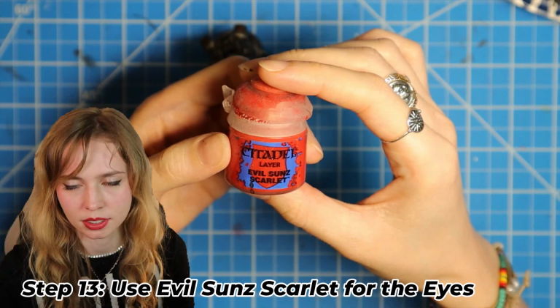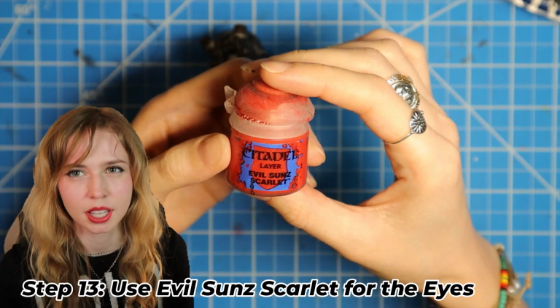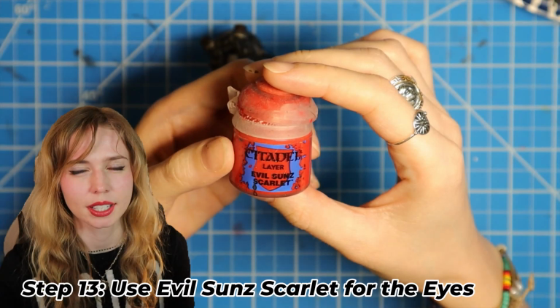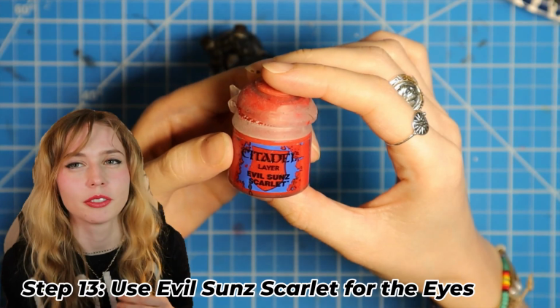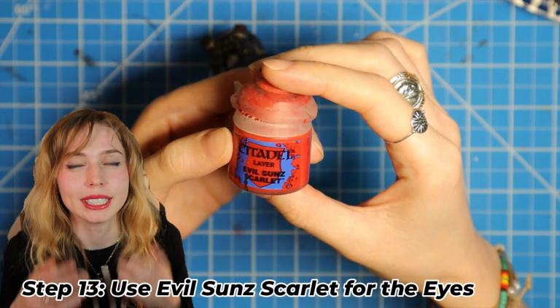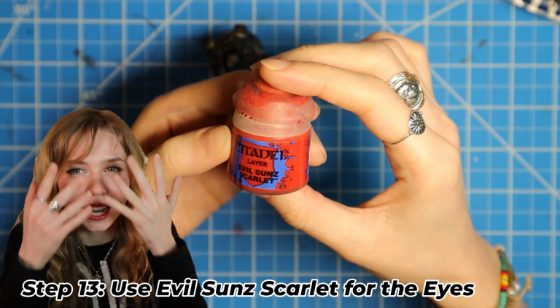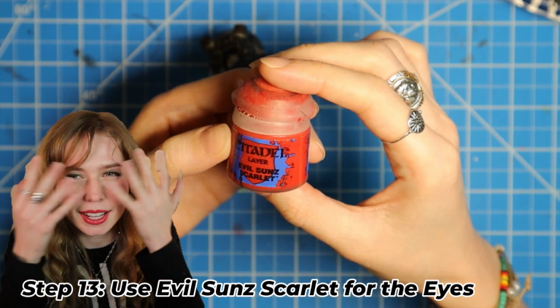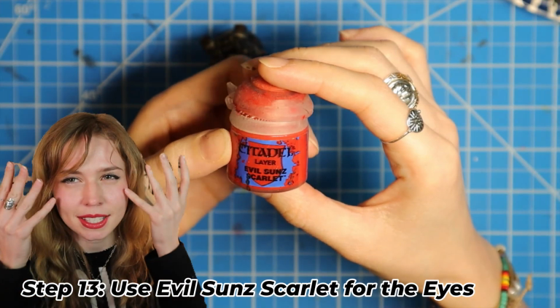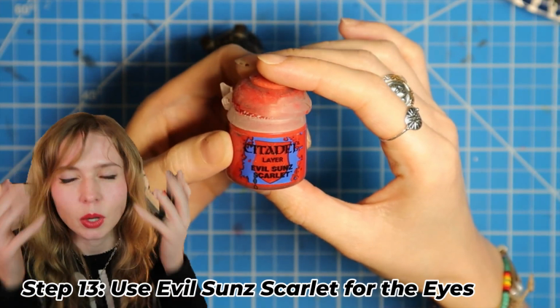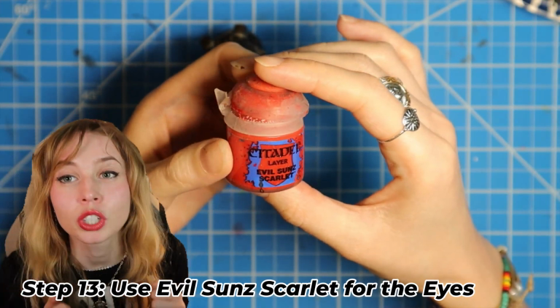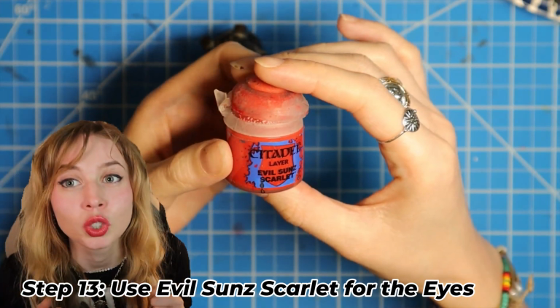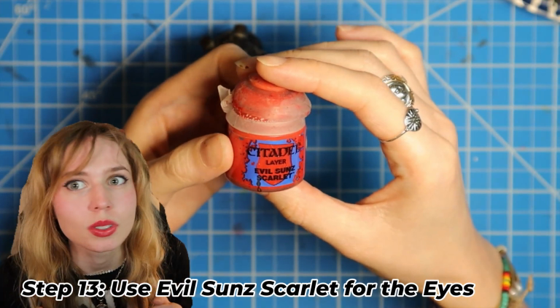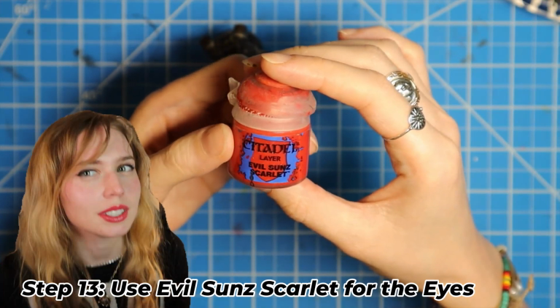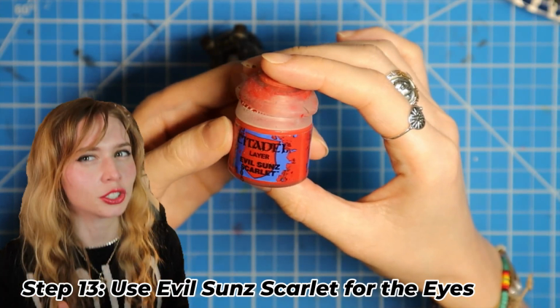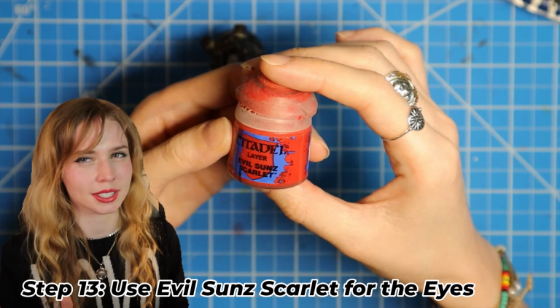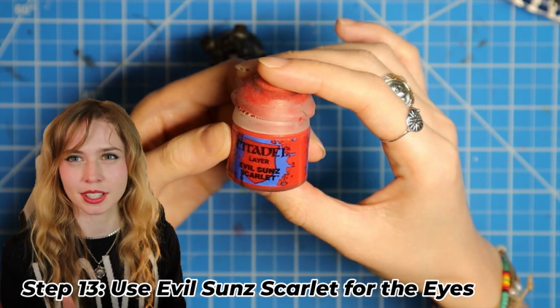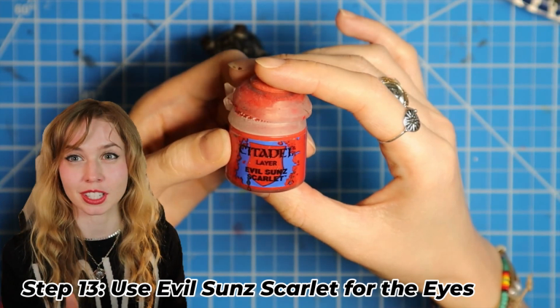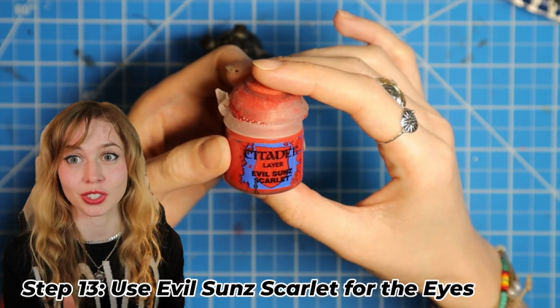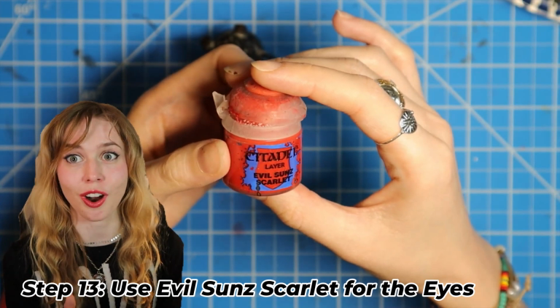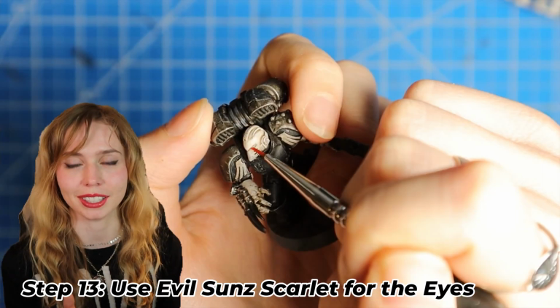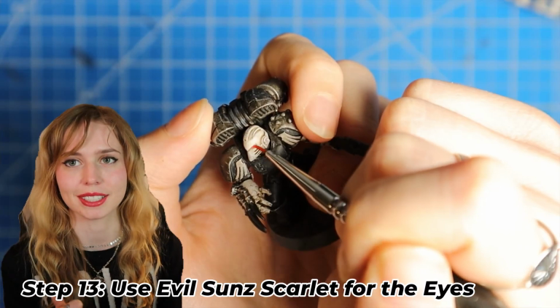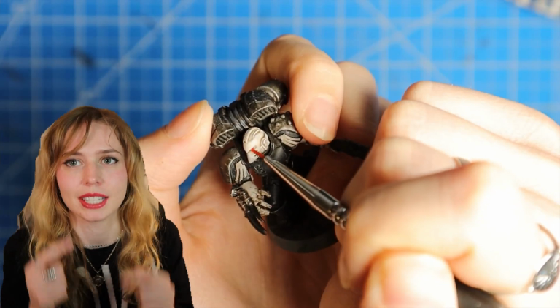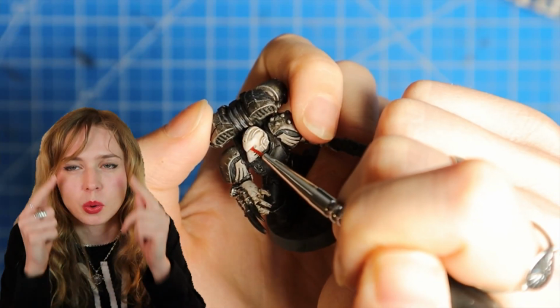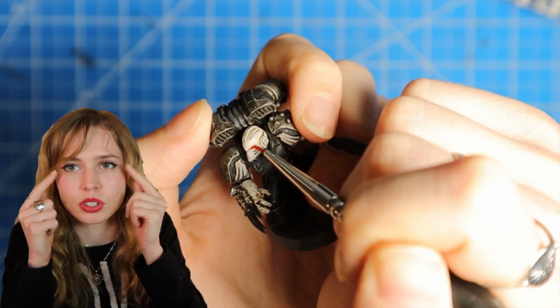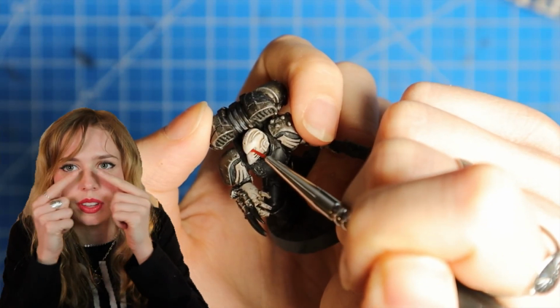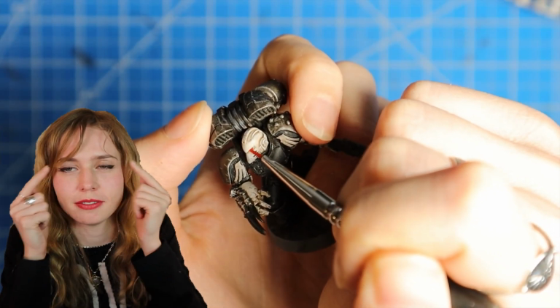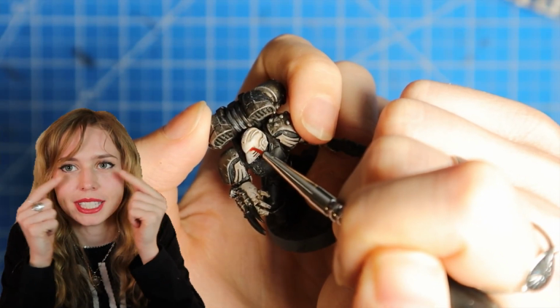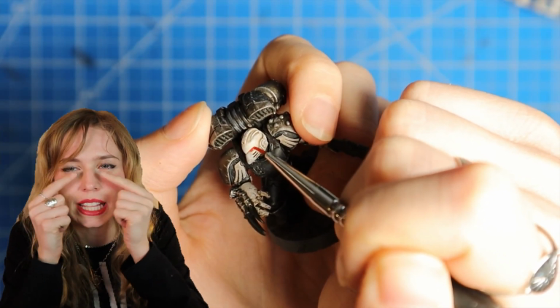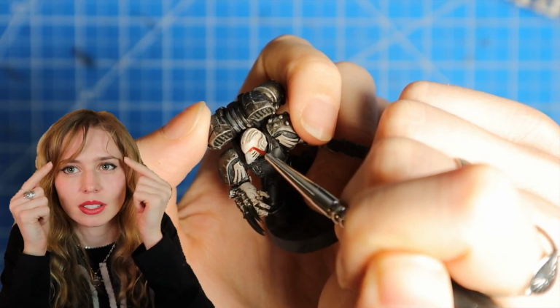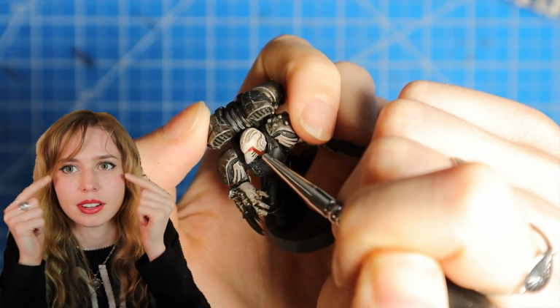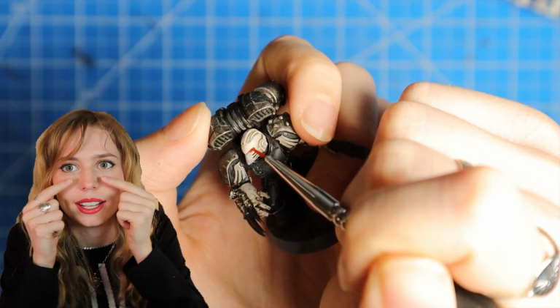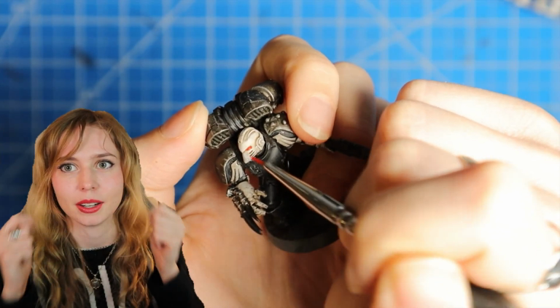Now for the eyes, we're gonna use Evil Suns Scarlet and we're just gonna fill in those little eye areas.